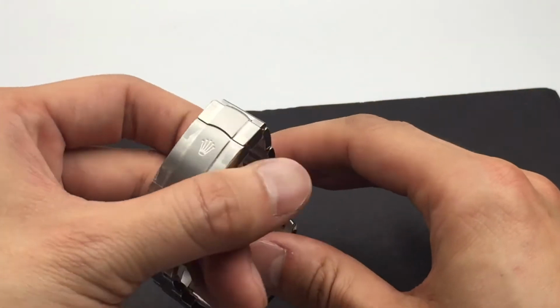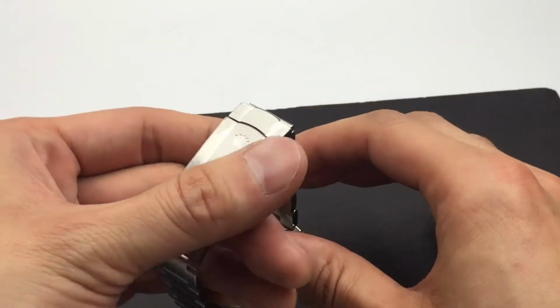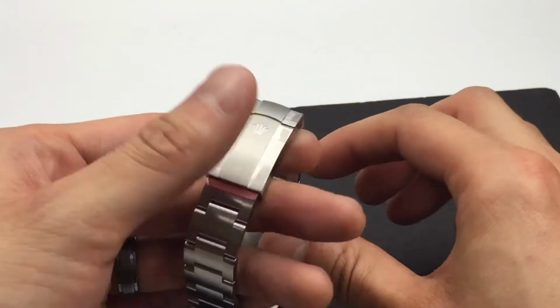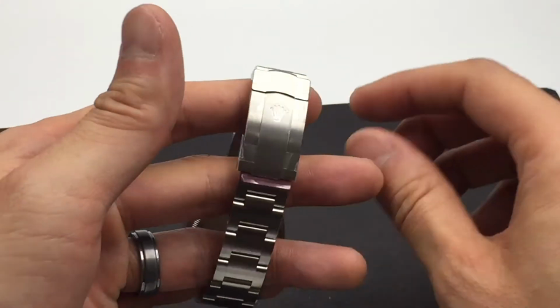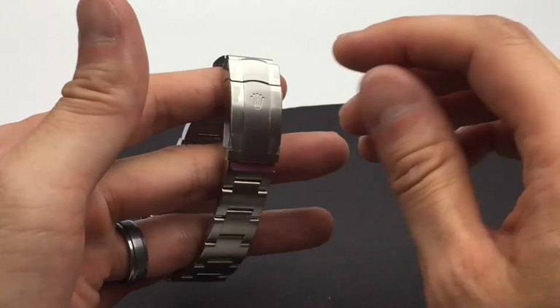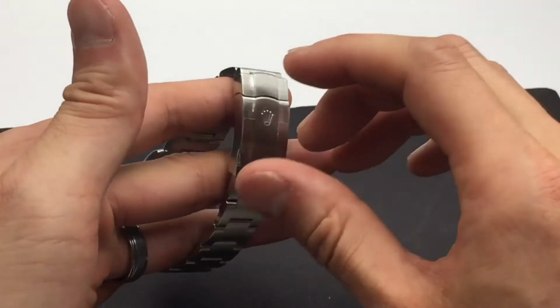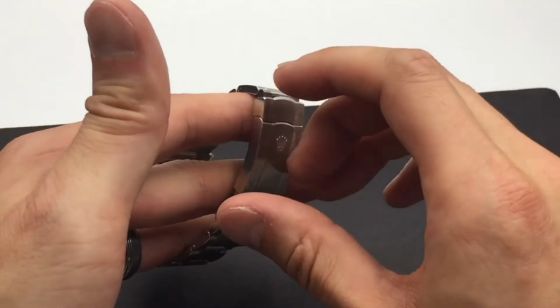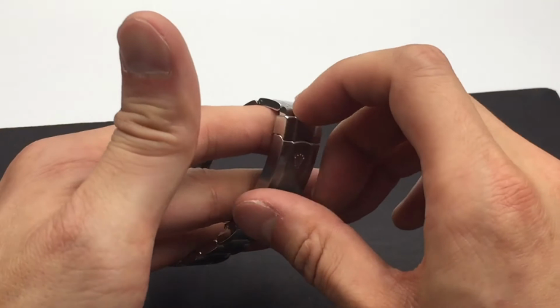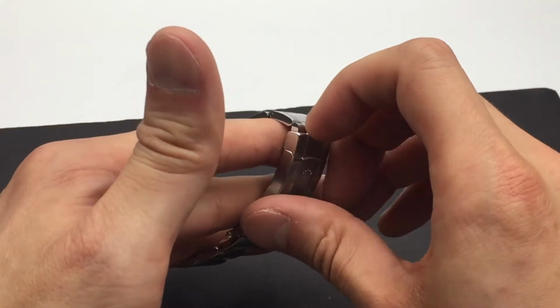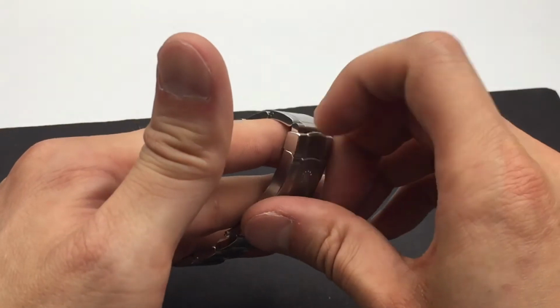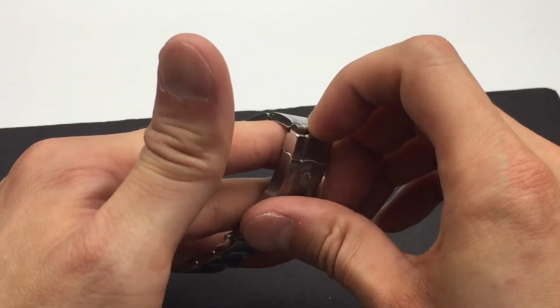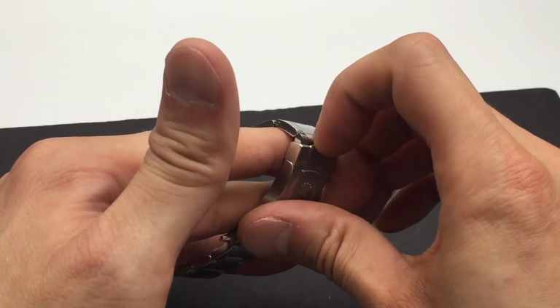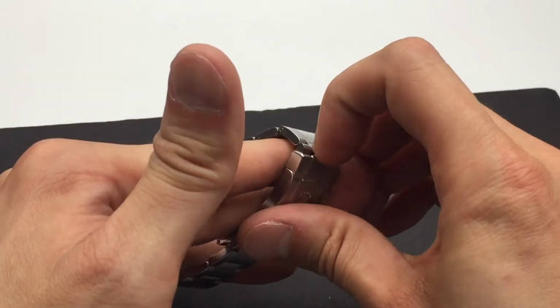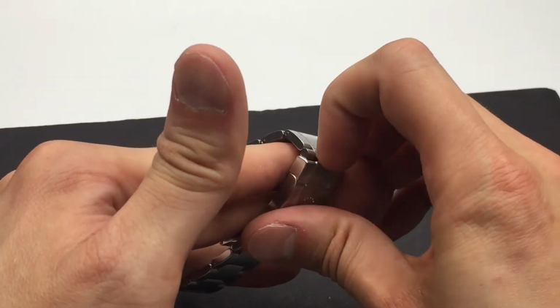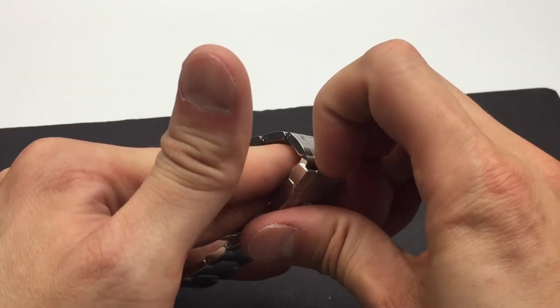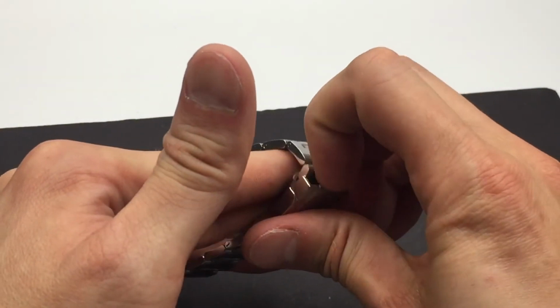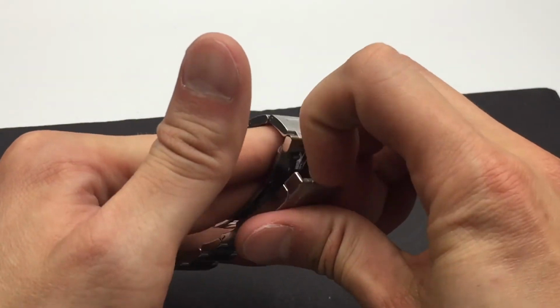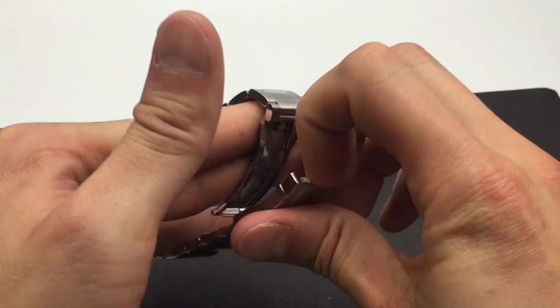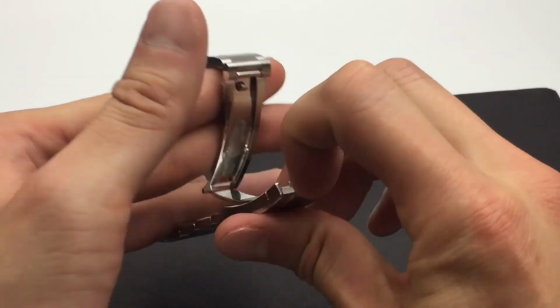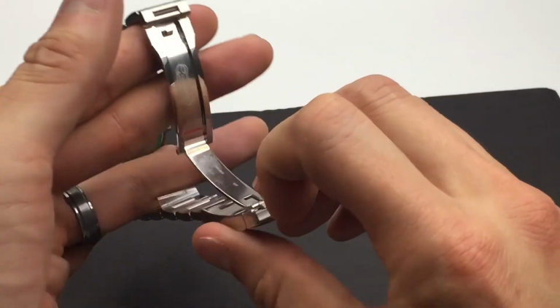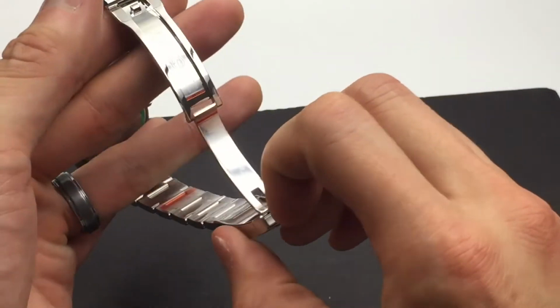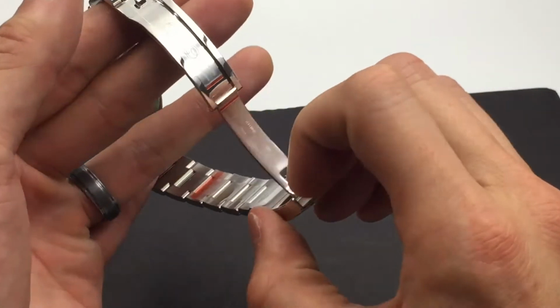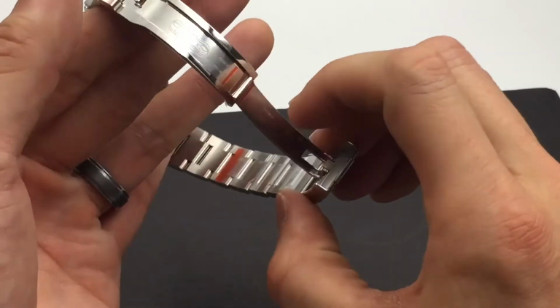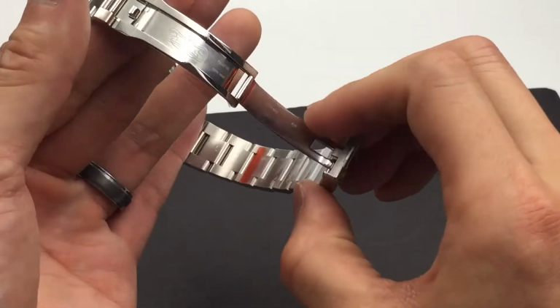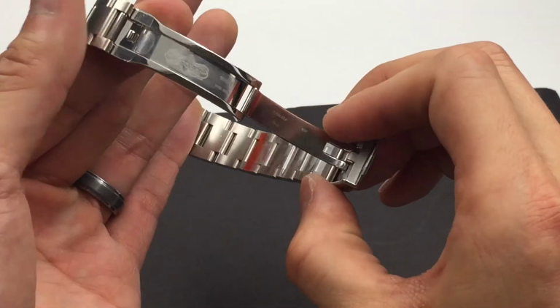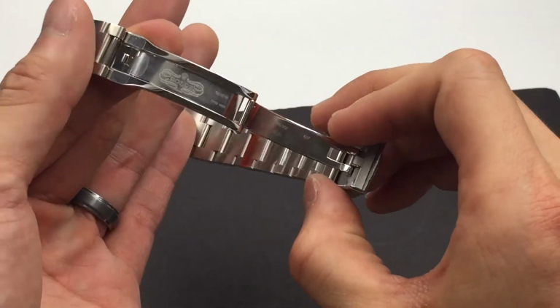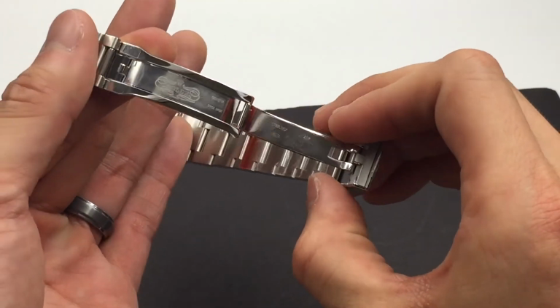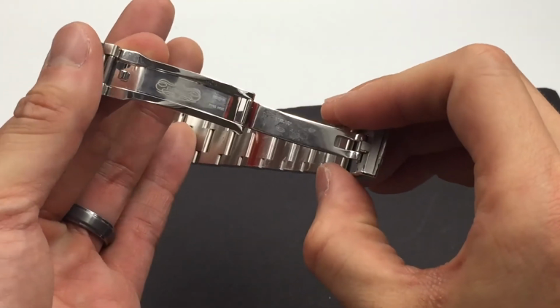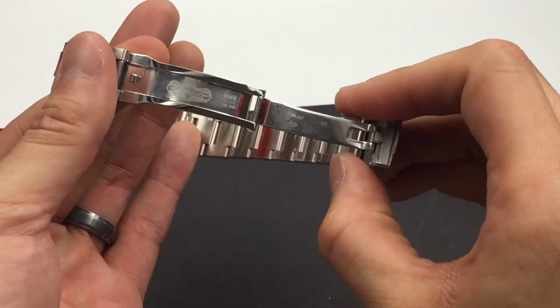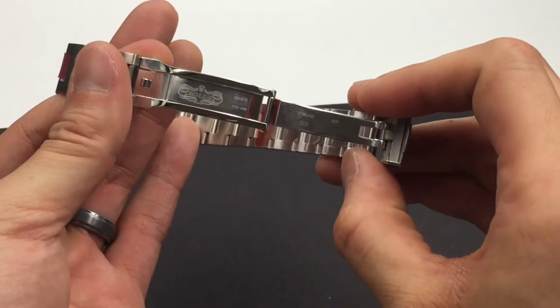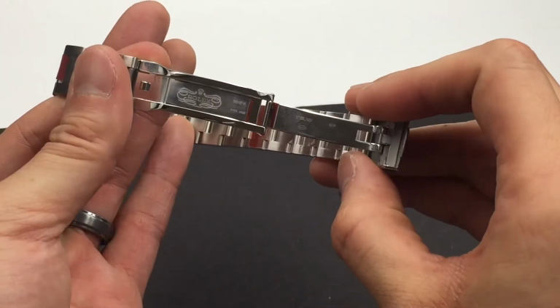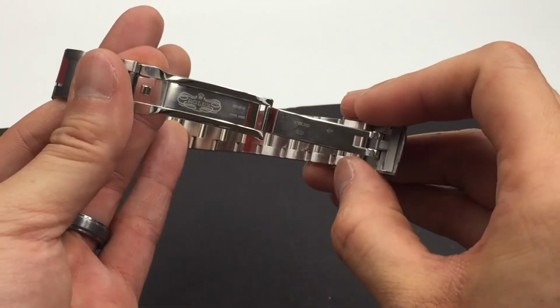It has a flip lock deployment clasp. It opens up just like this.